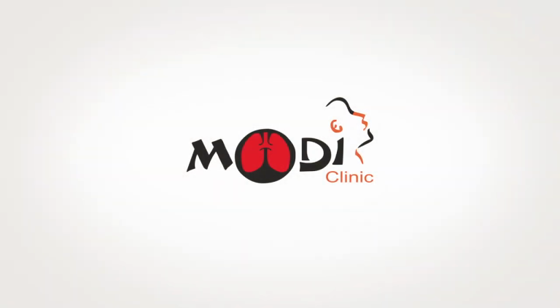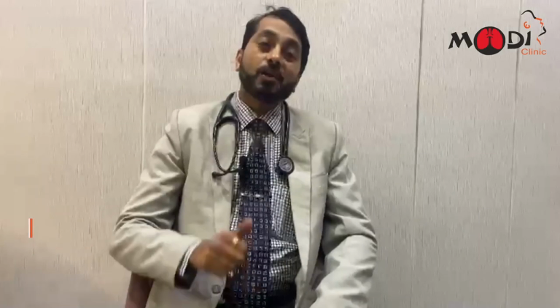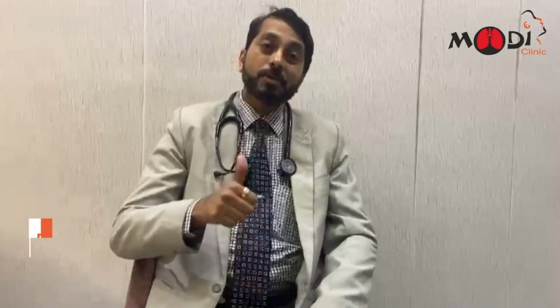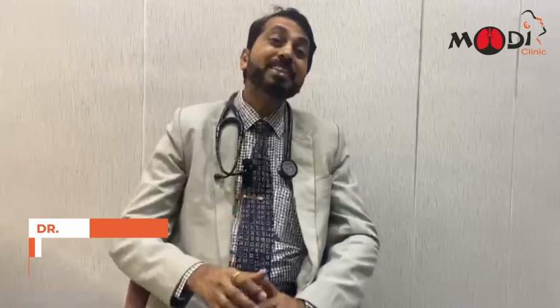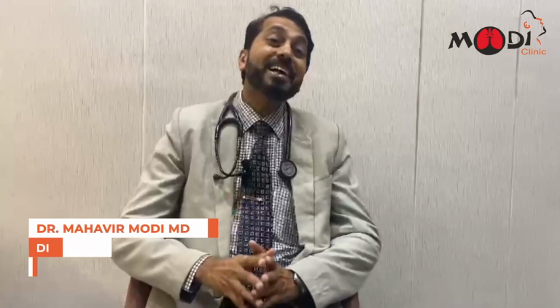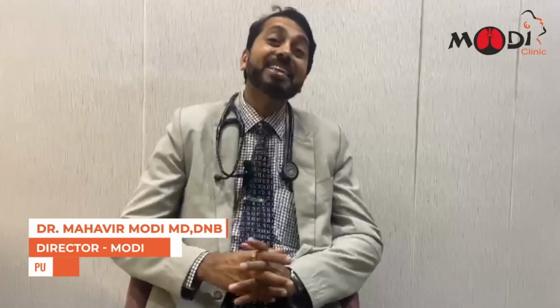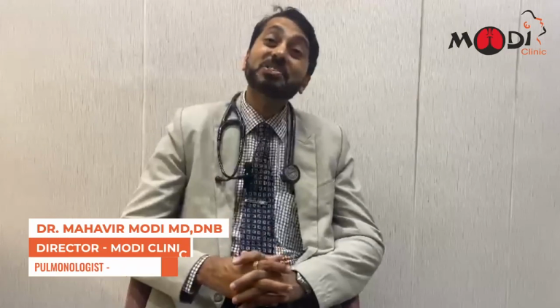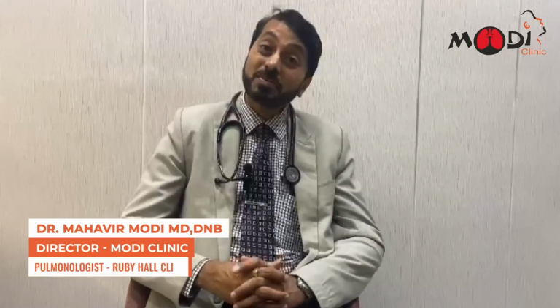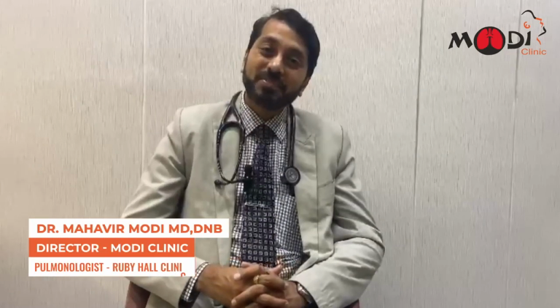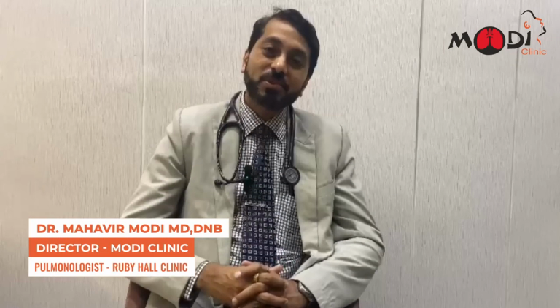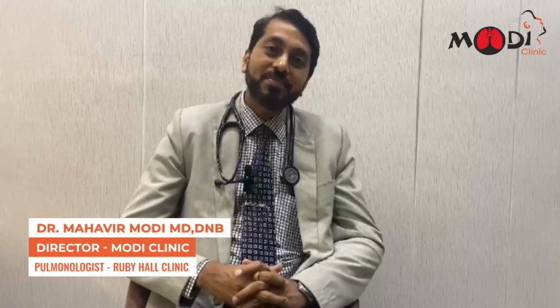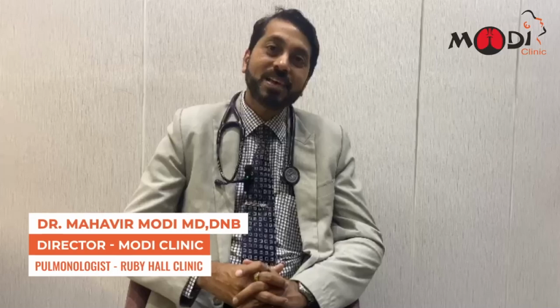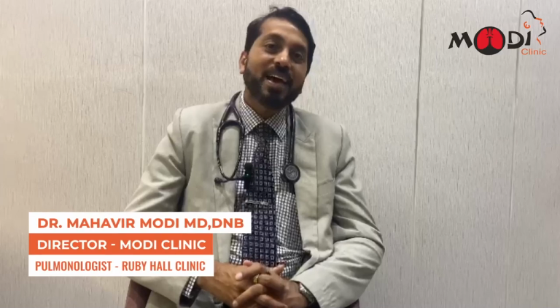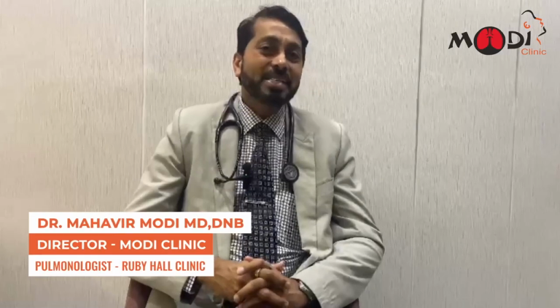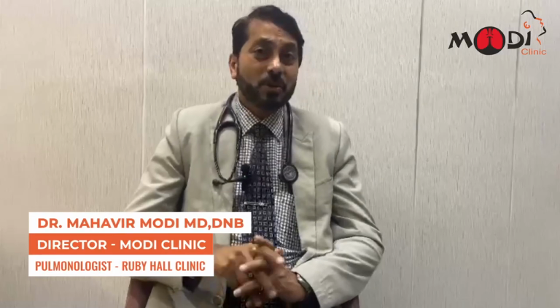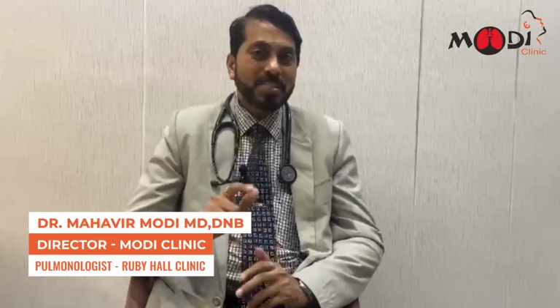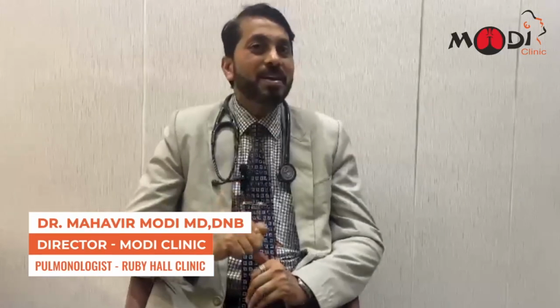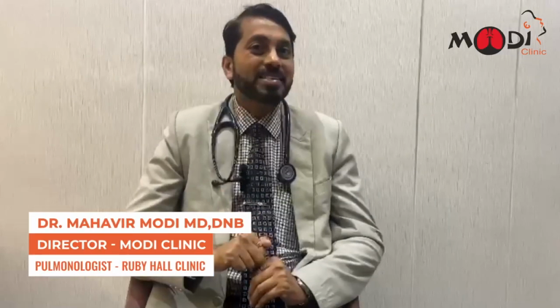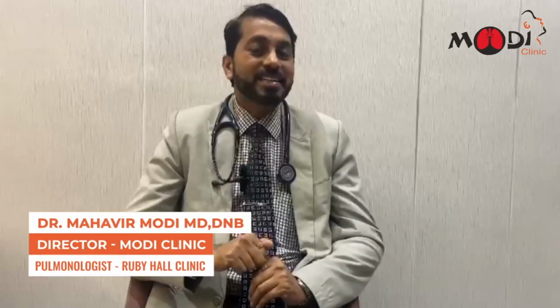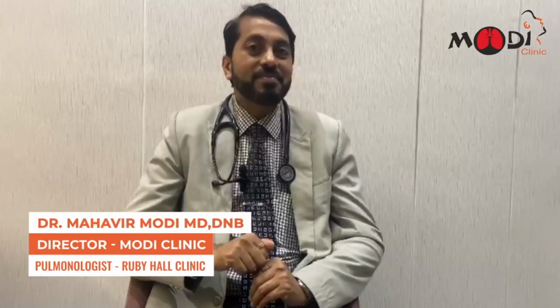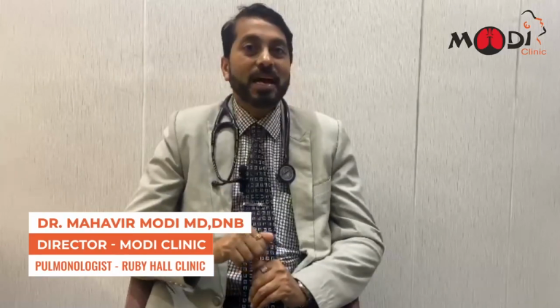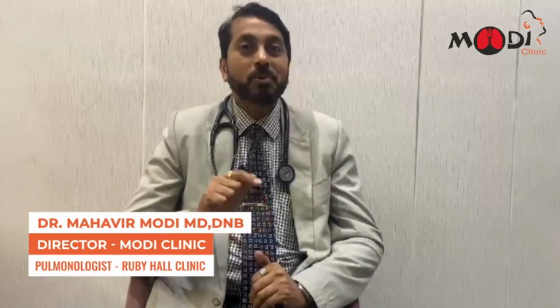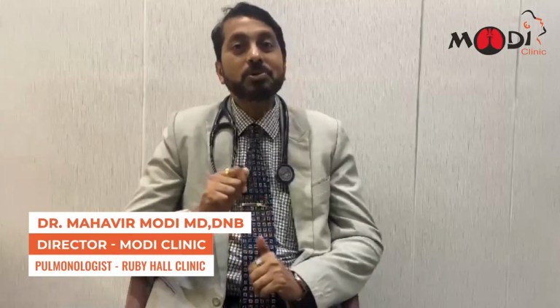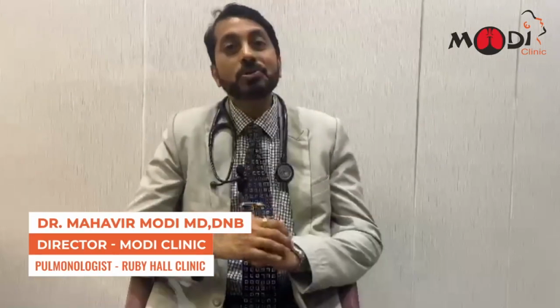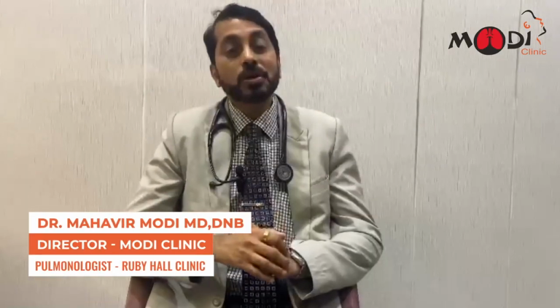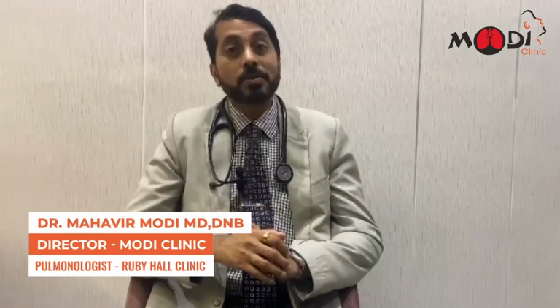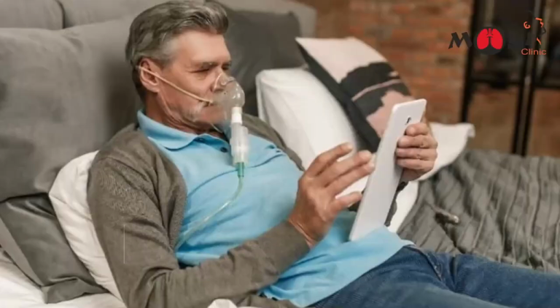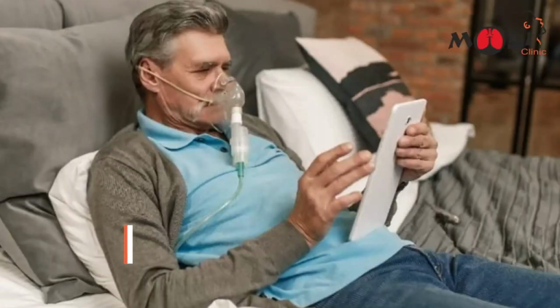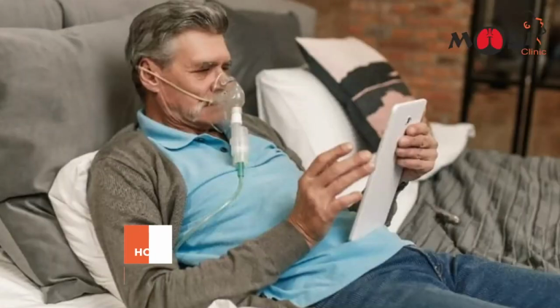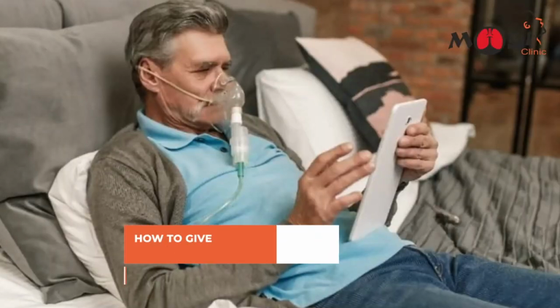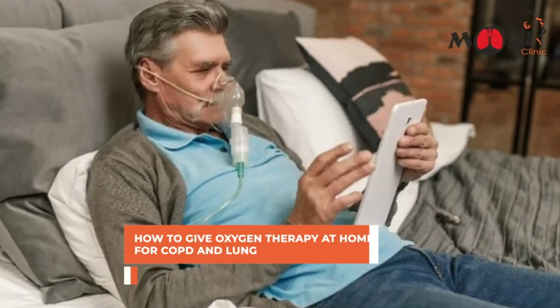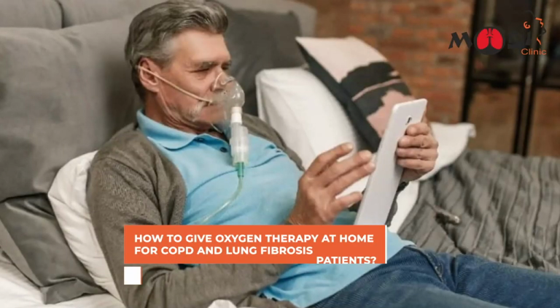Hello everyone, this is Dr. Mahabhir Modi. As promised in my last reel, I am going to talk to you about how to give oxygen therapy at home for COPD and lung fibrosis patients.